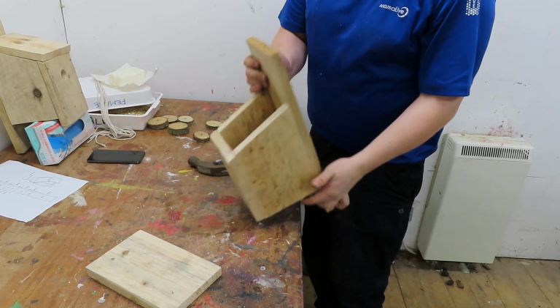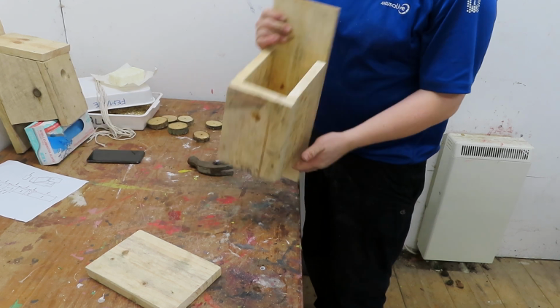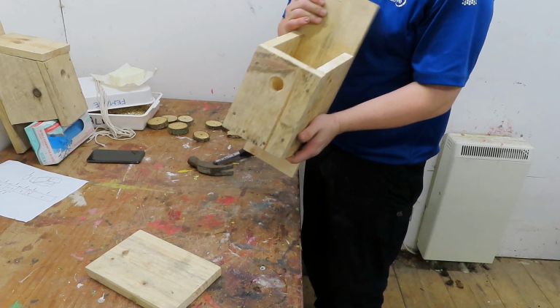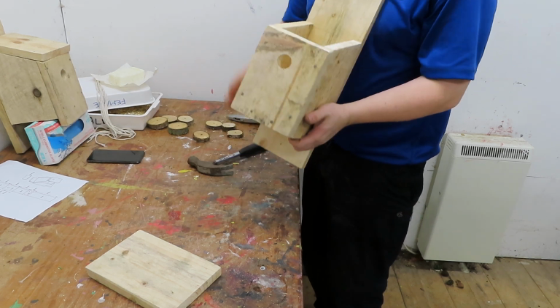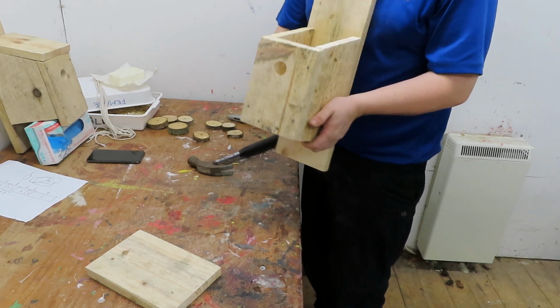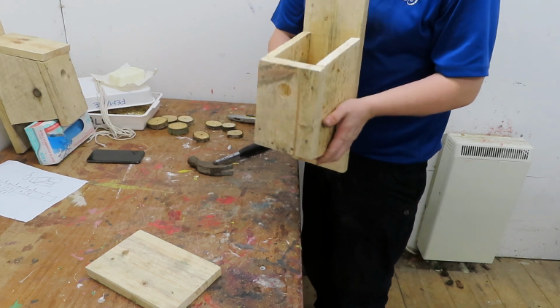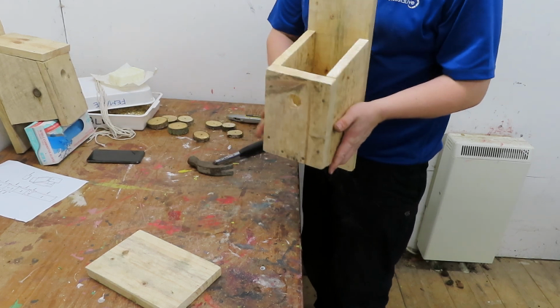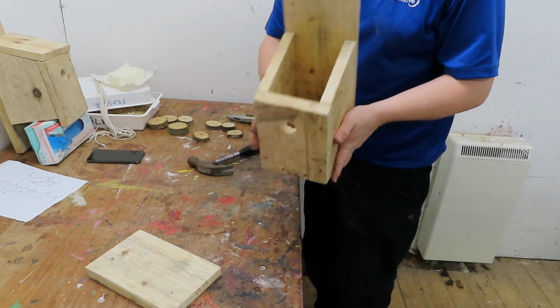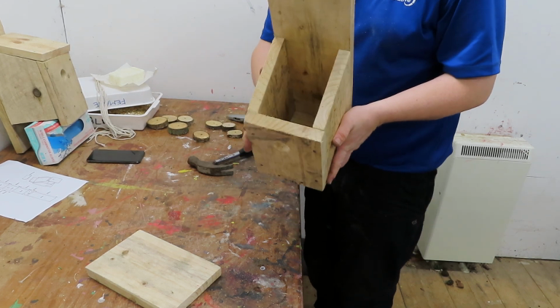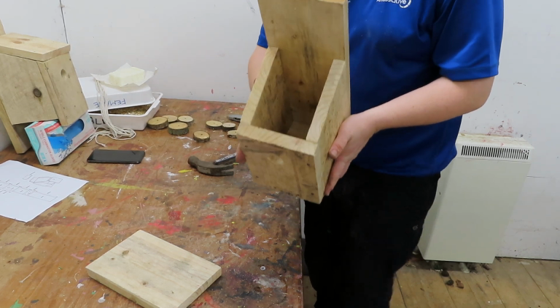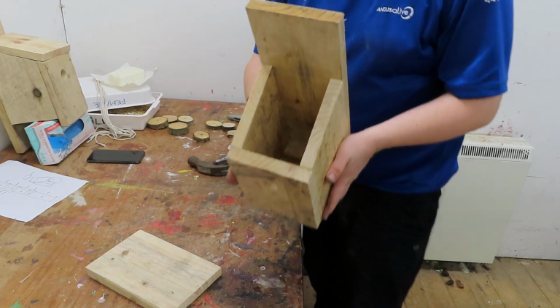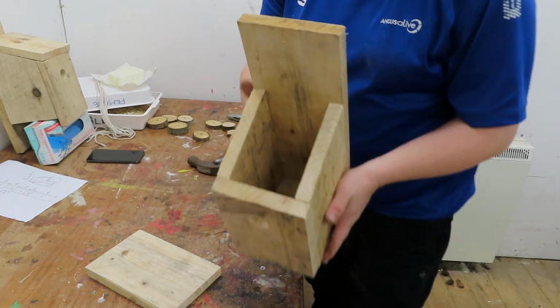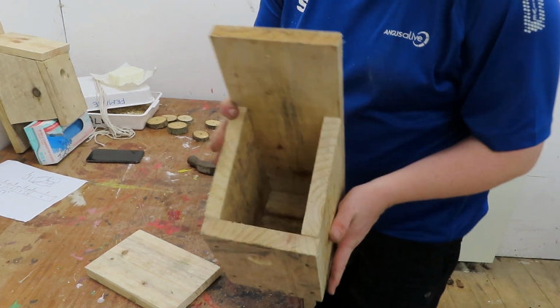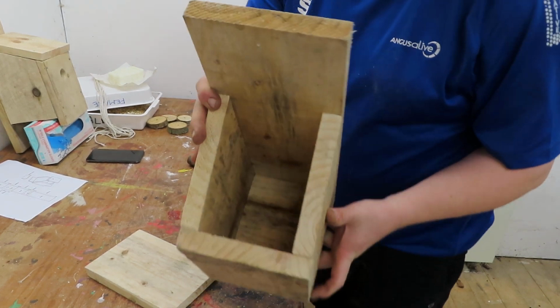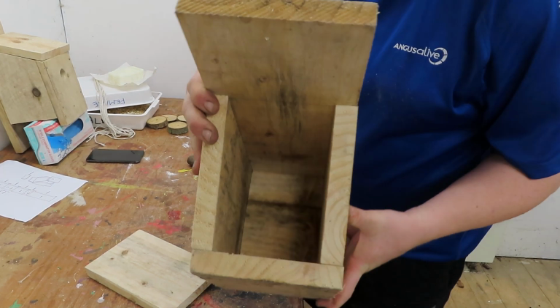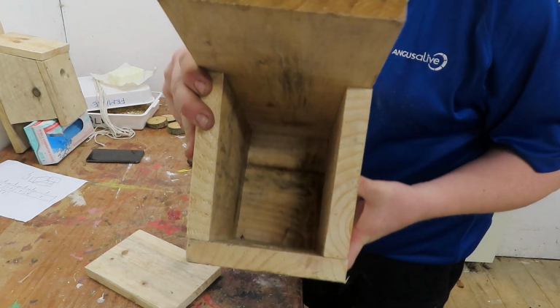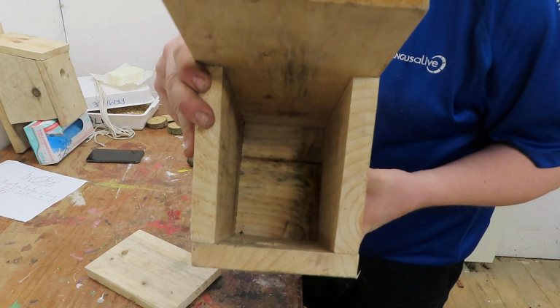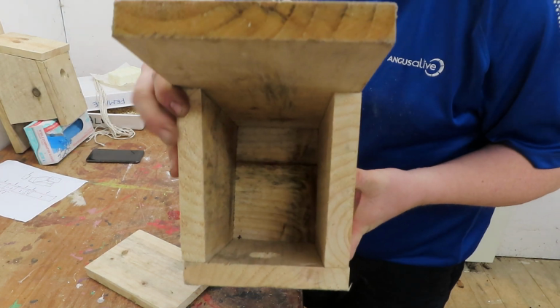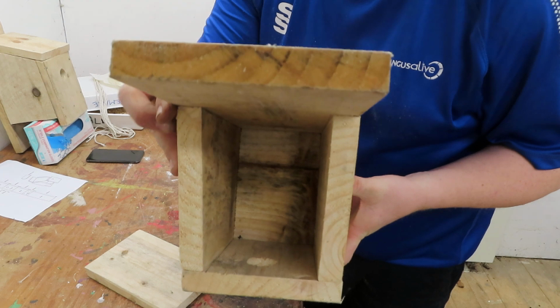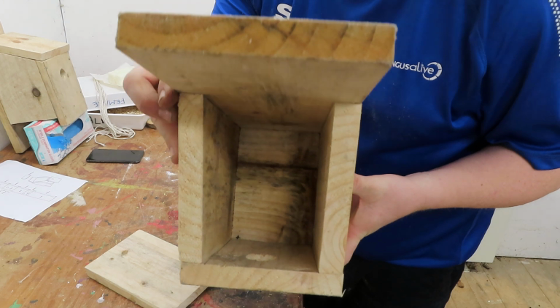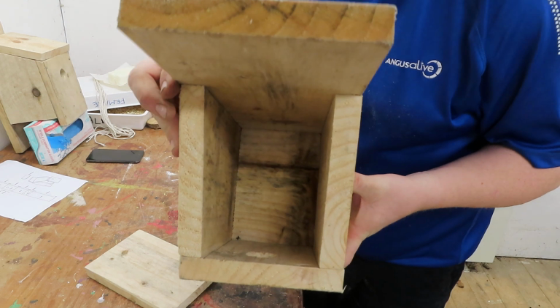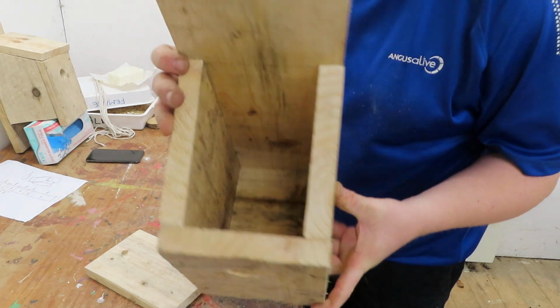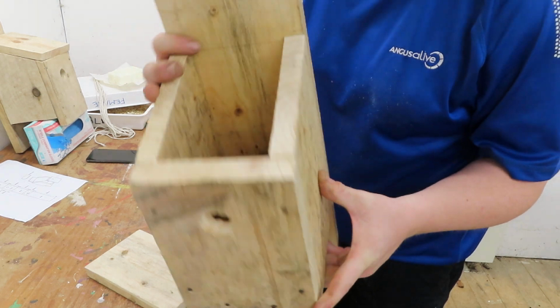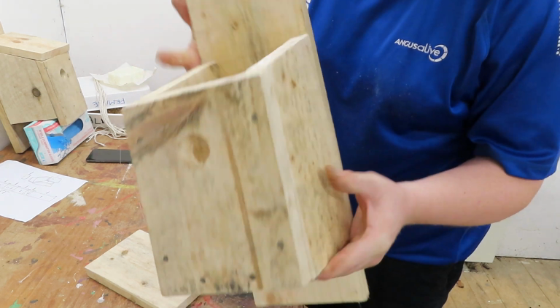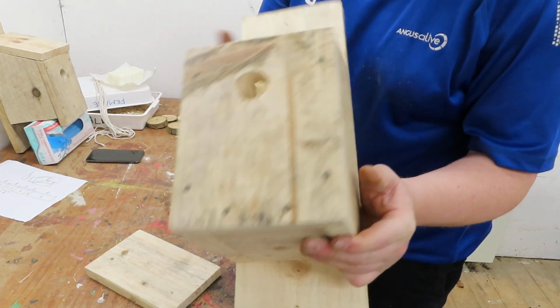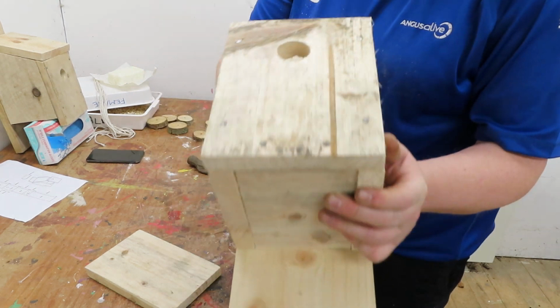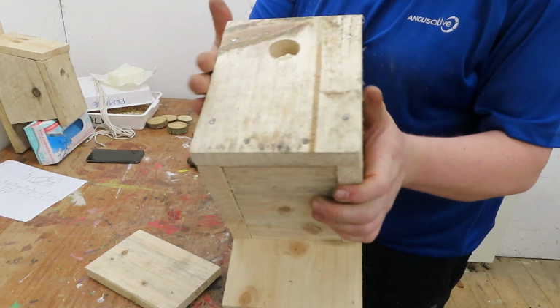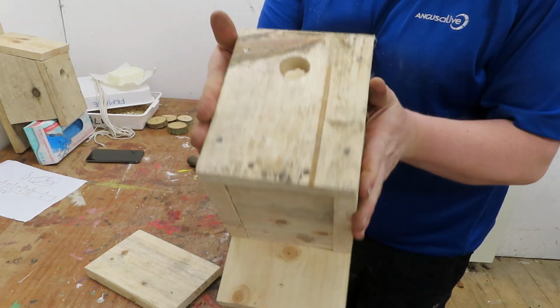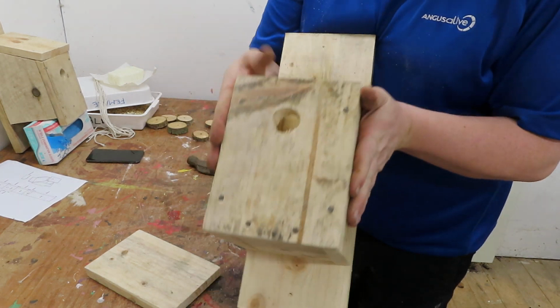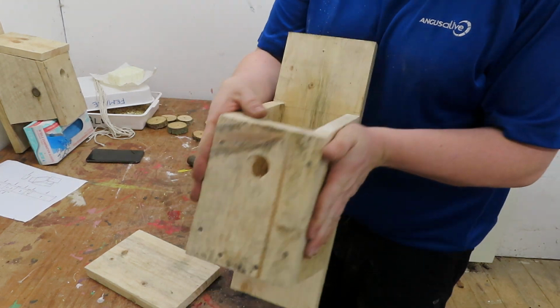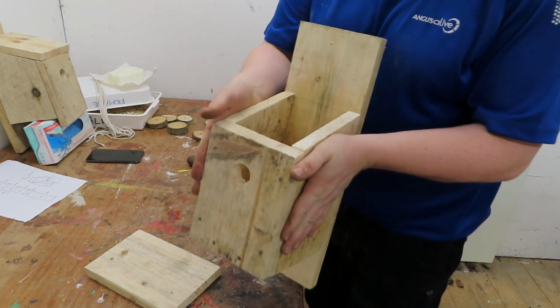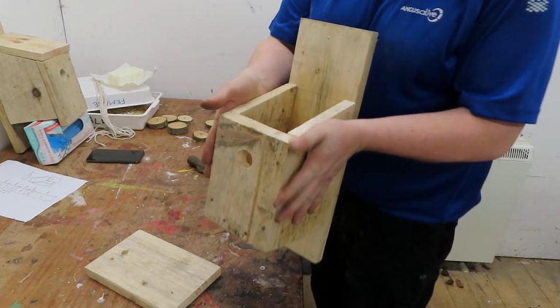So once you've got to this stage, we should have a box with no nails sticking out inside of it, and all nice and secure.